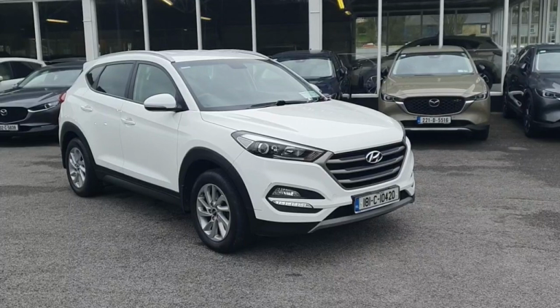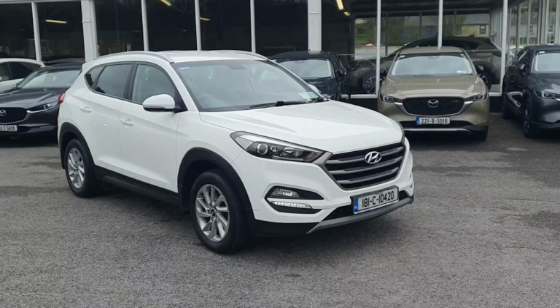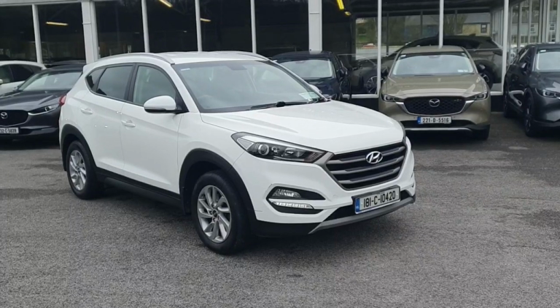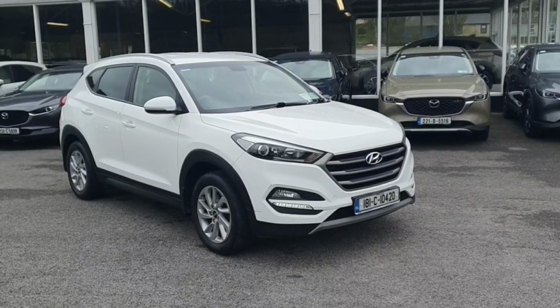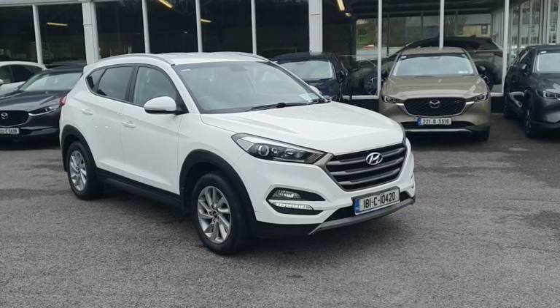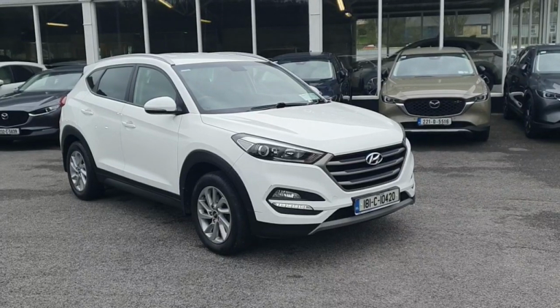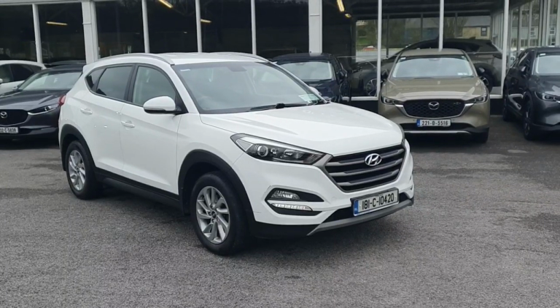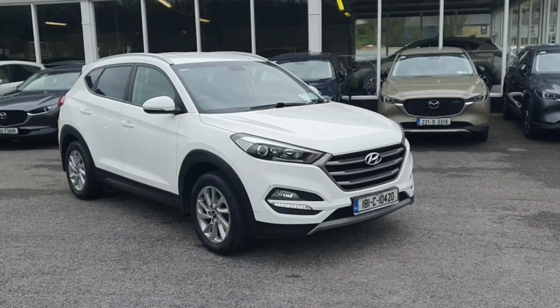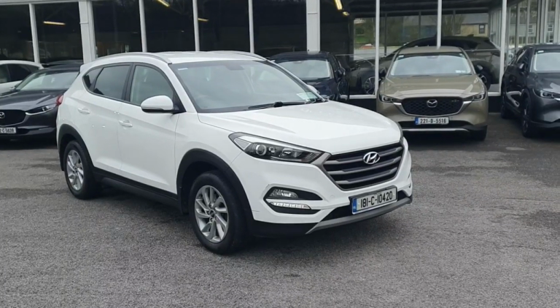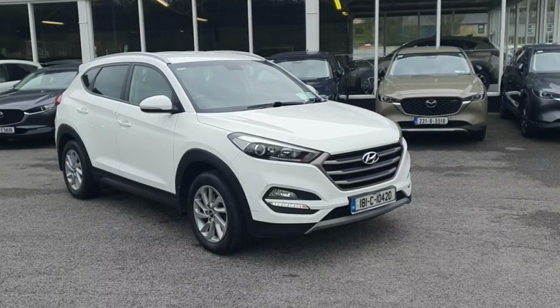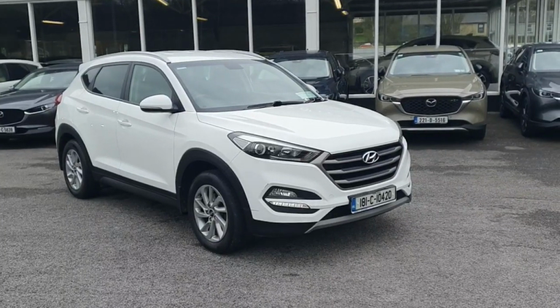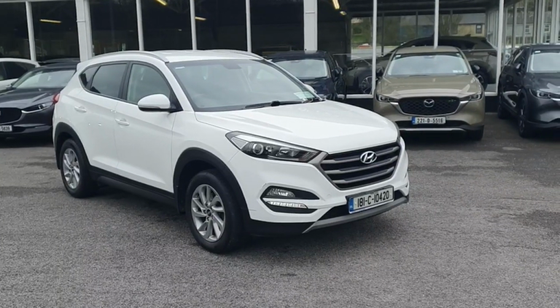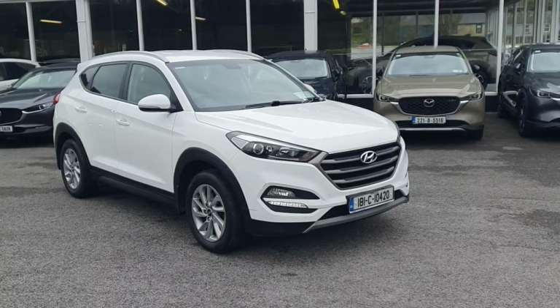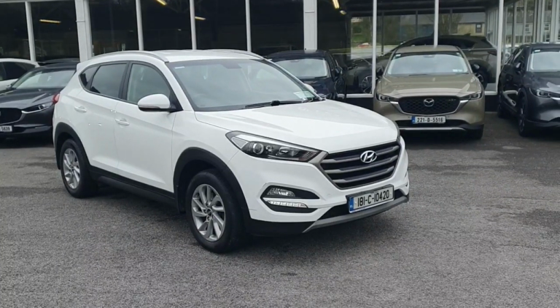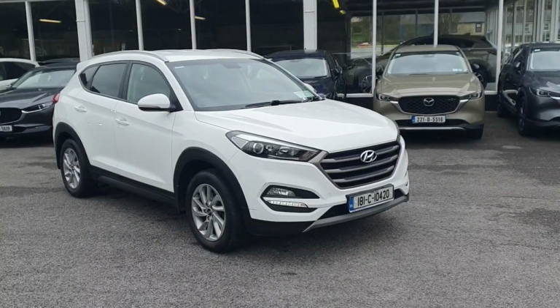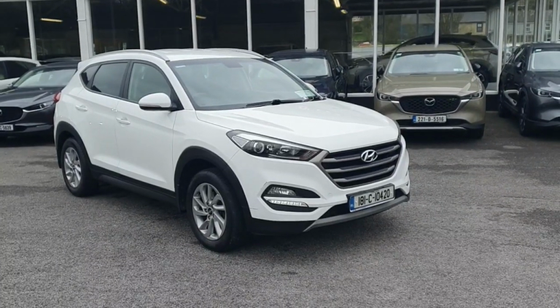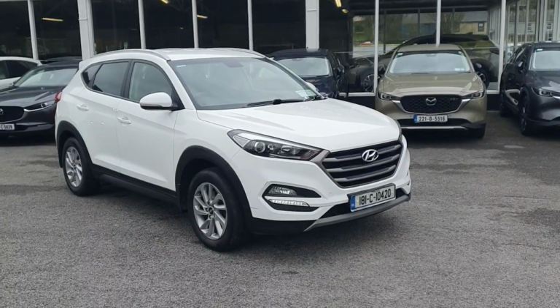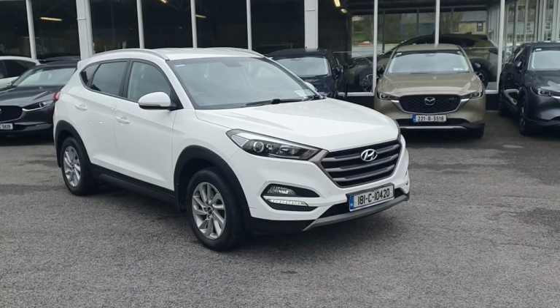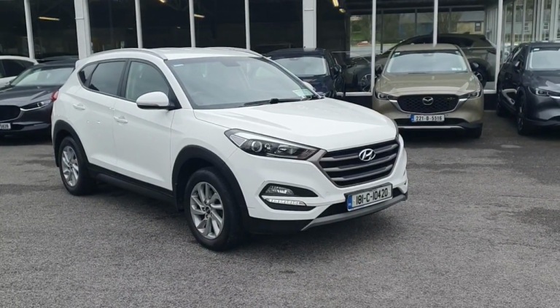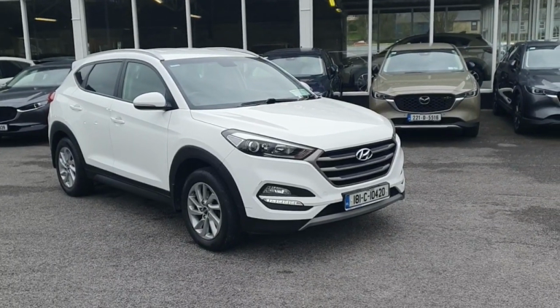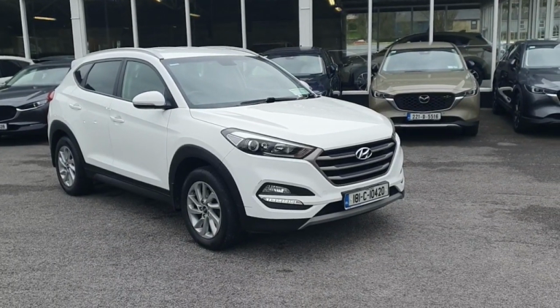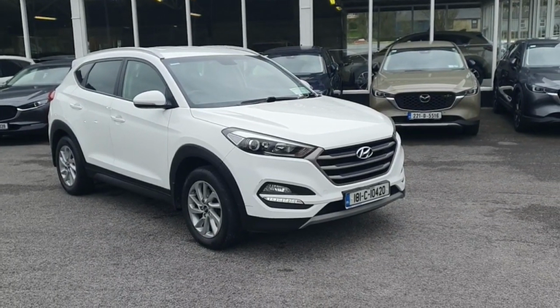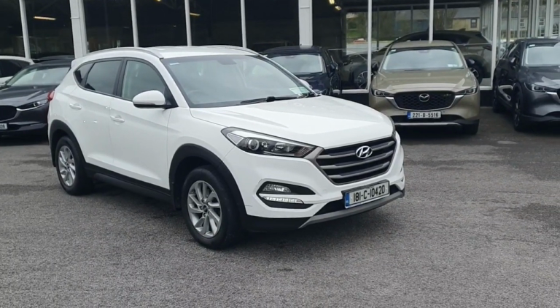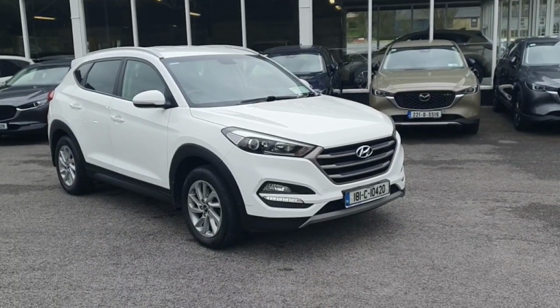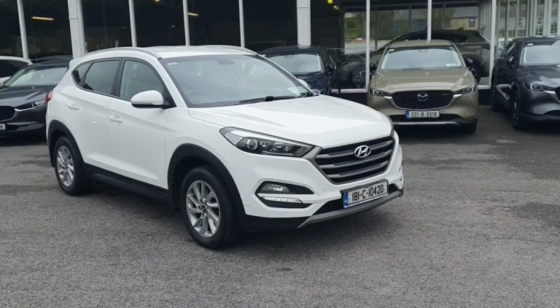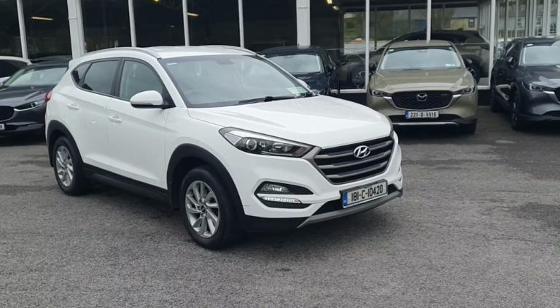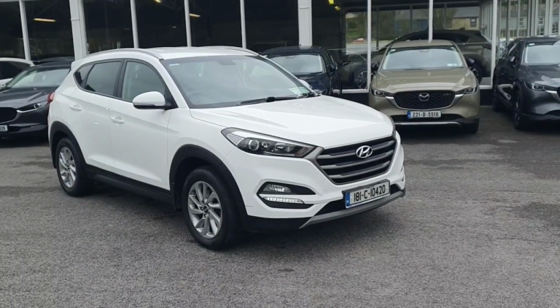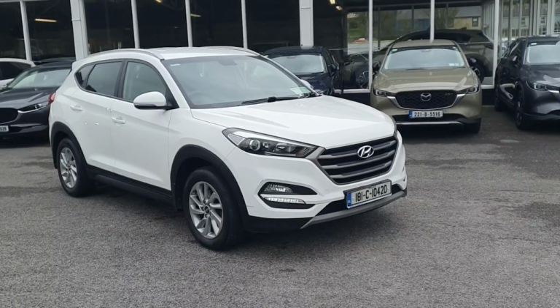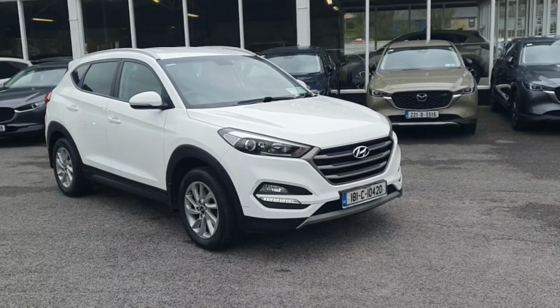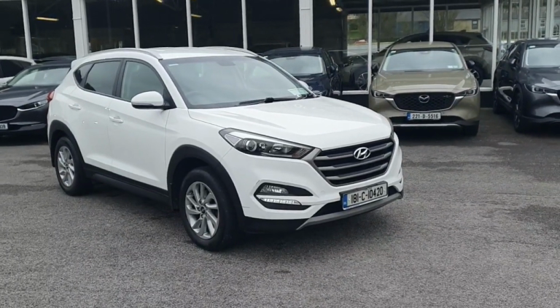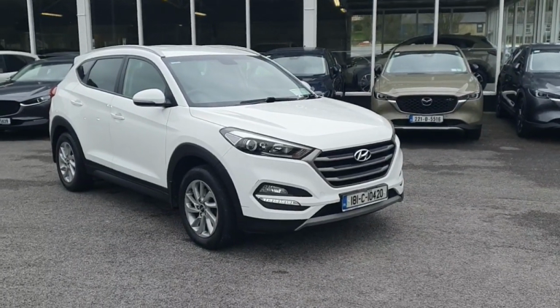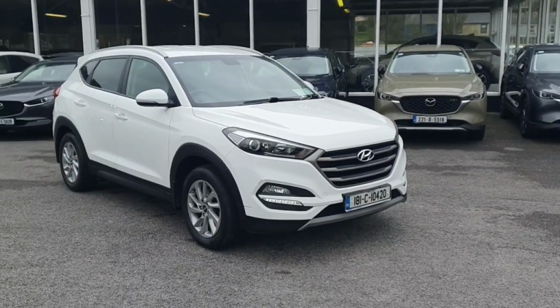This car is available at Kevin O'Leary's Bandon, where you can get zero deposit, low rate finance.